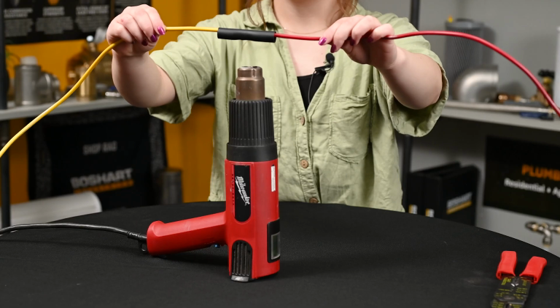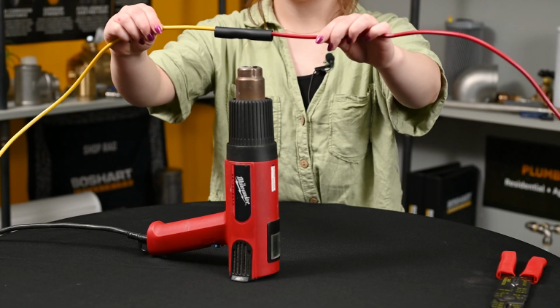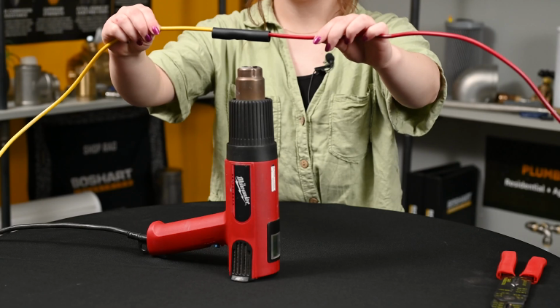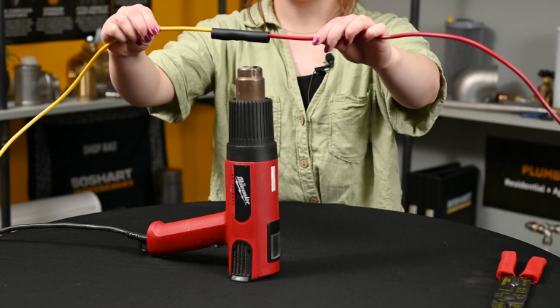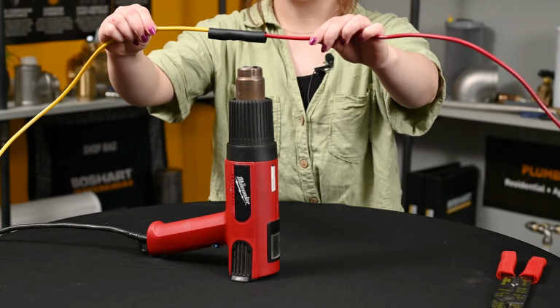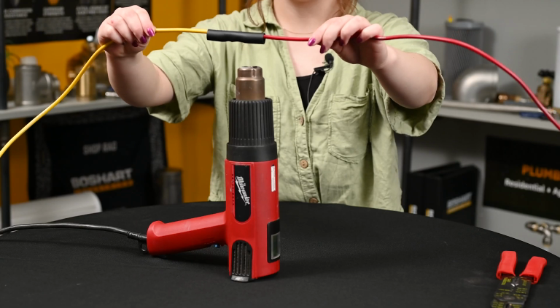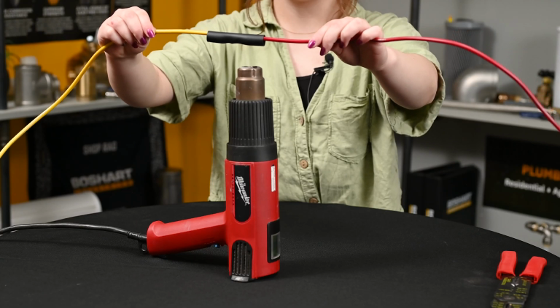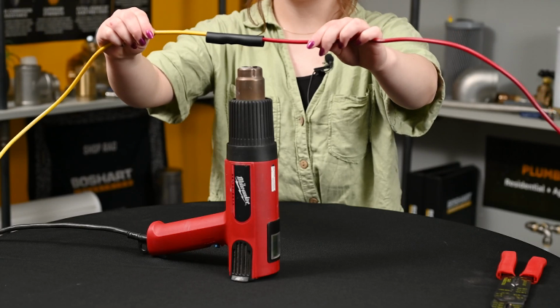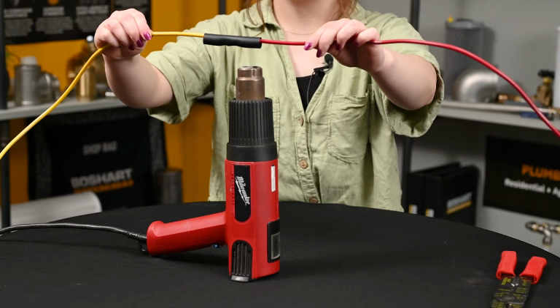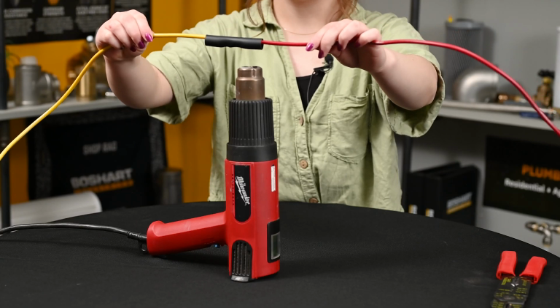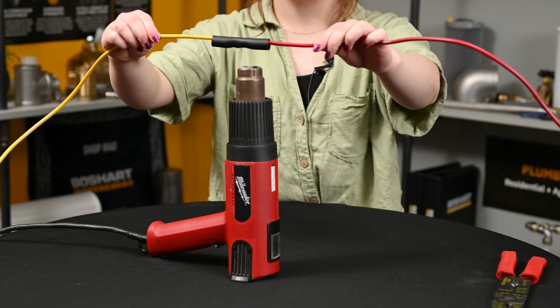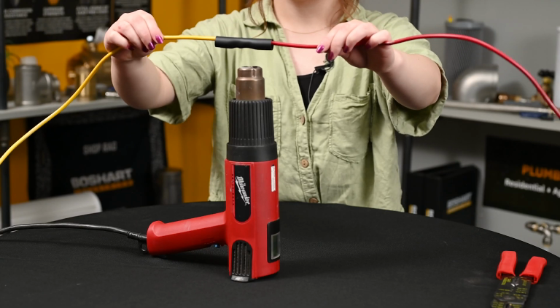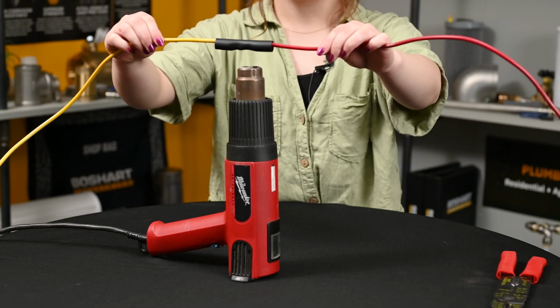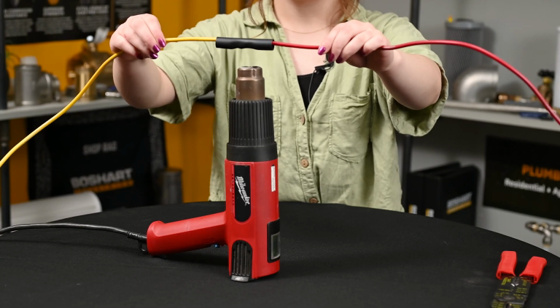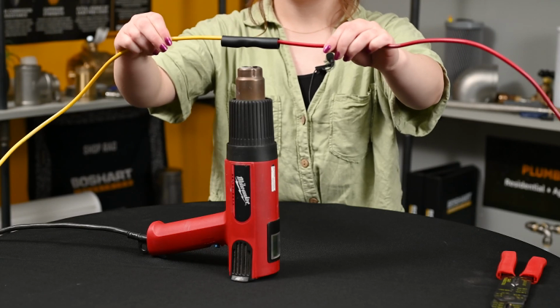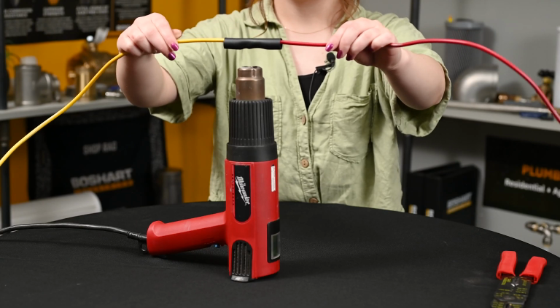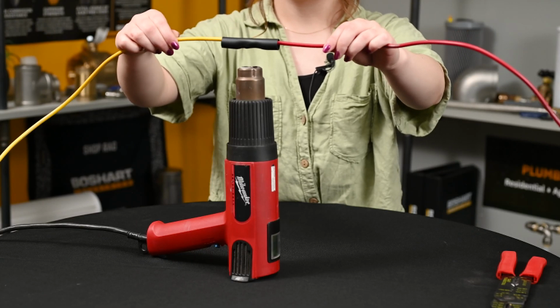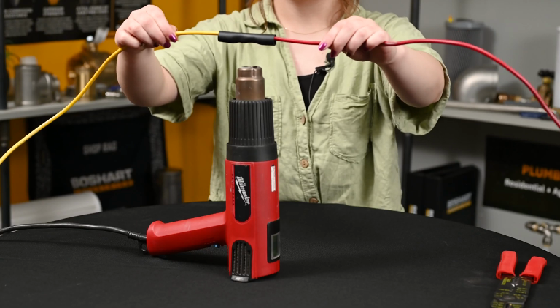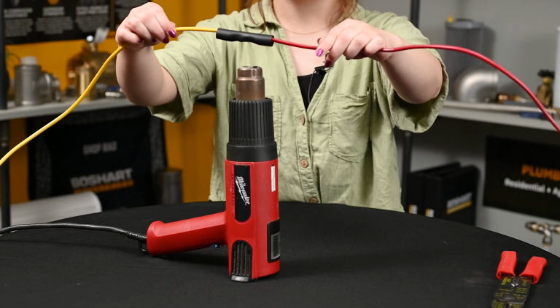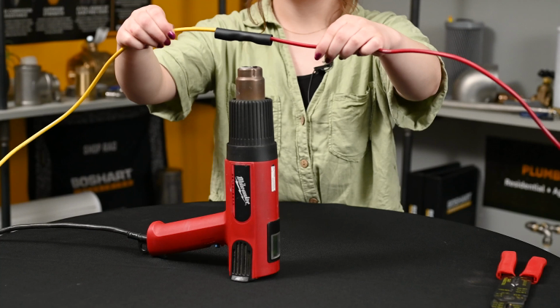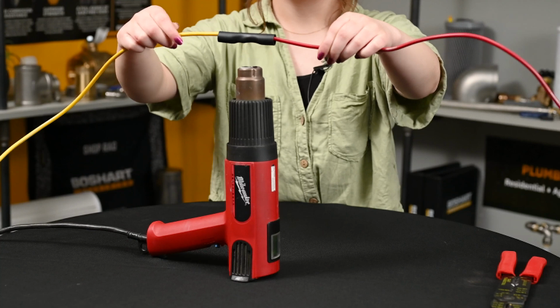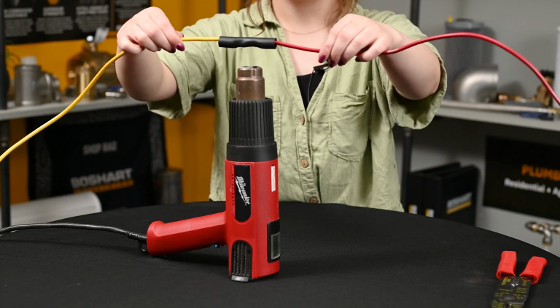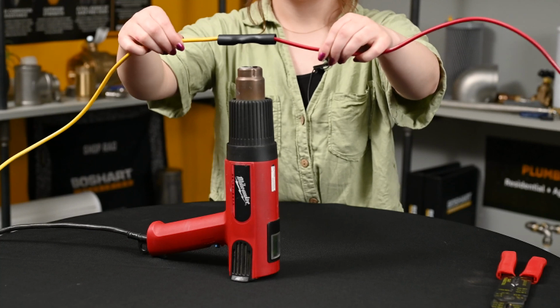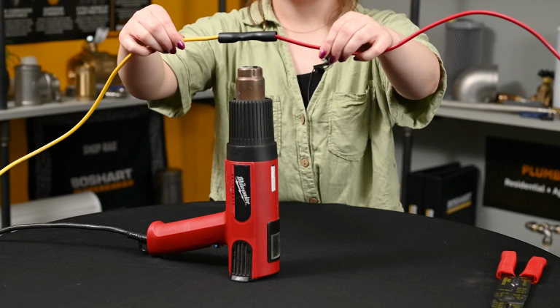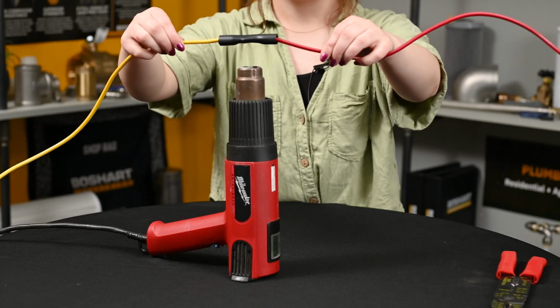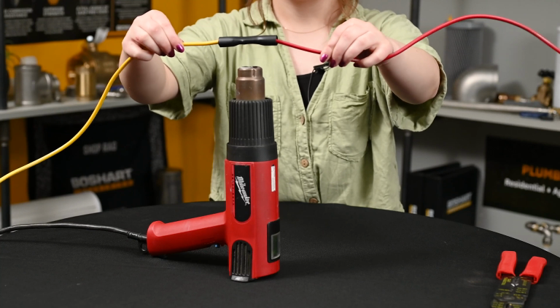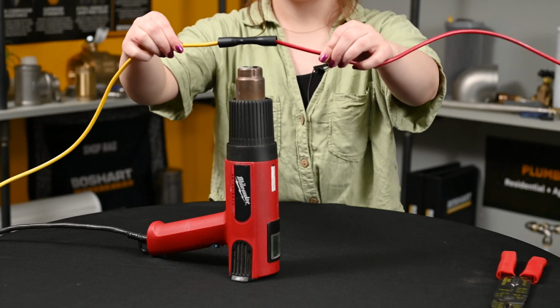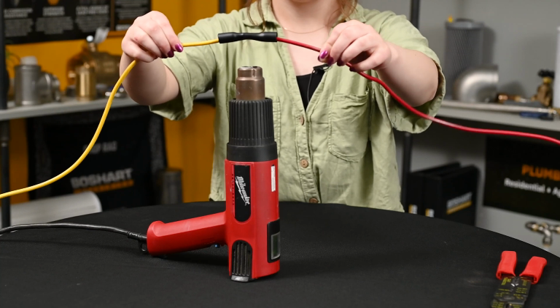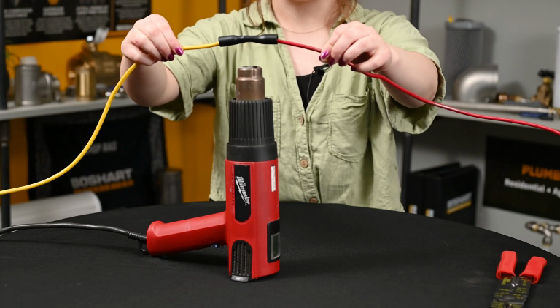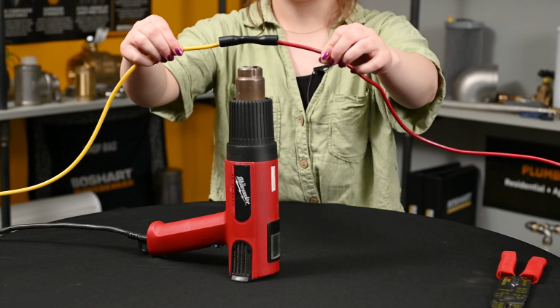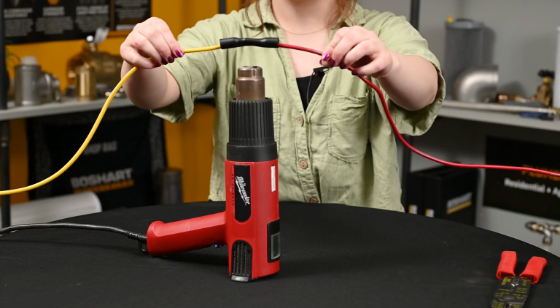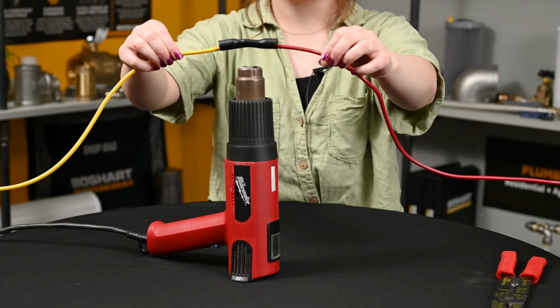Start at the center of the heat shrink tubing and then work your way out using medium to low heat.